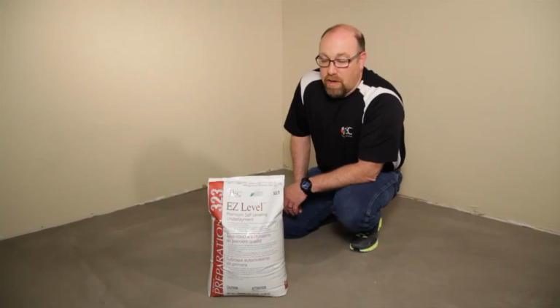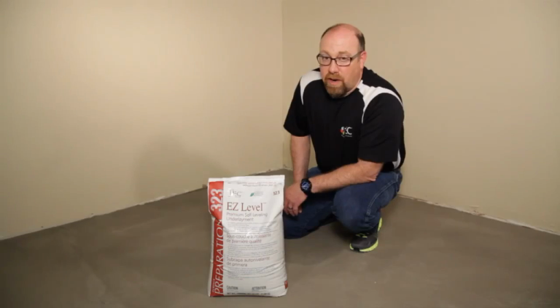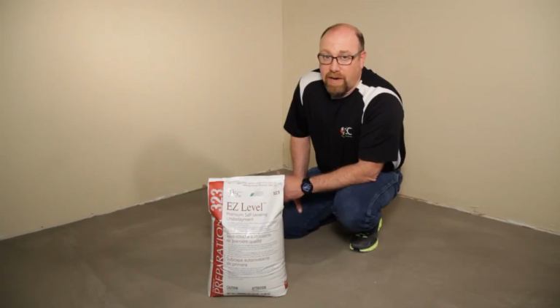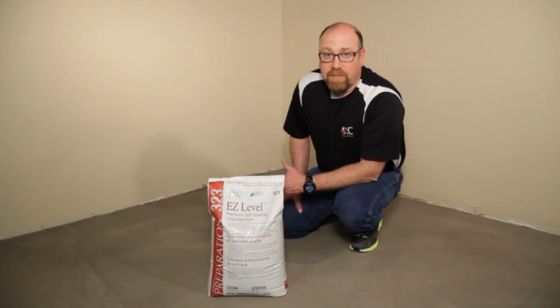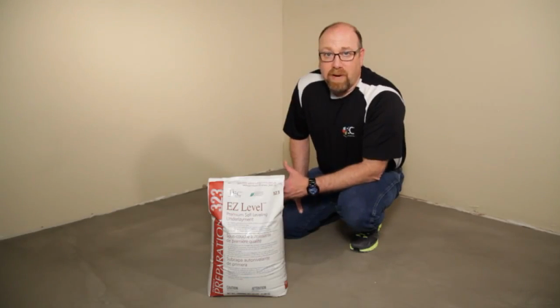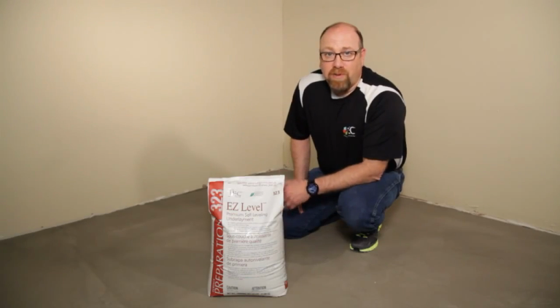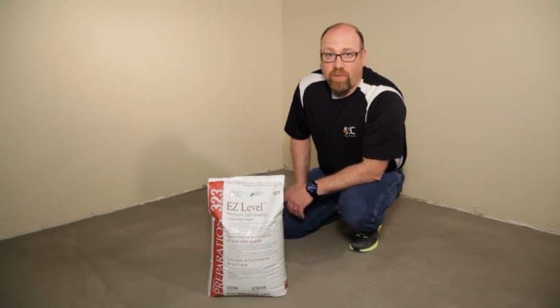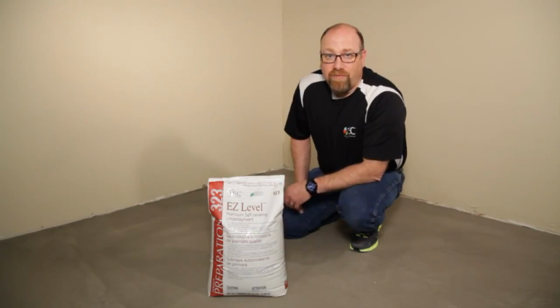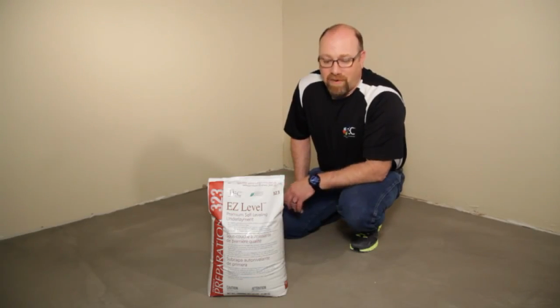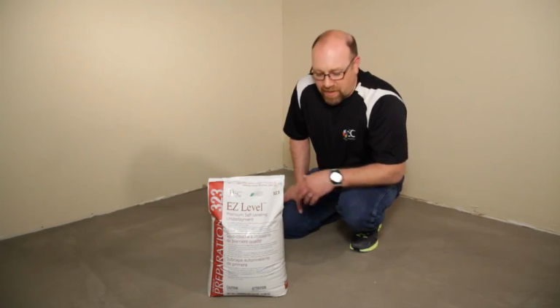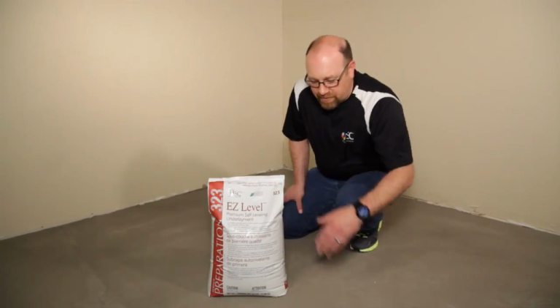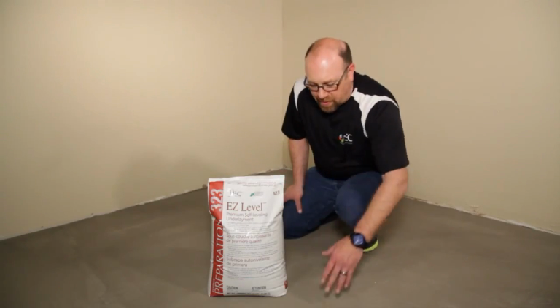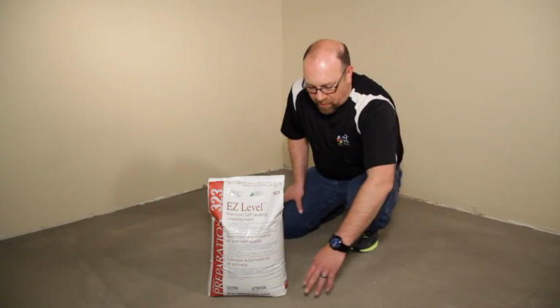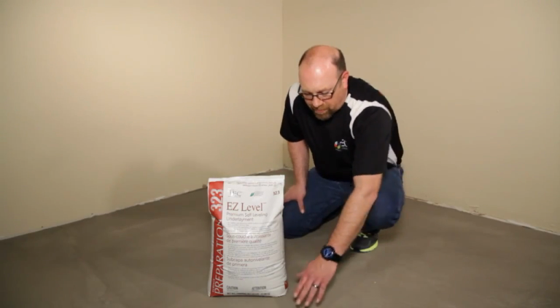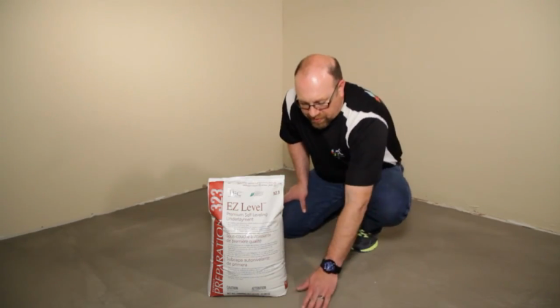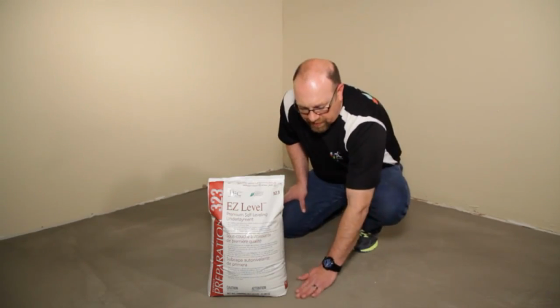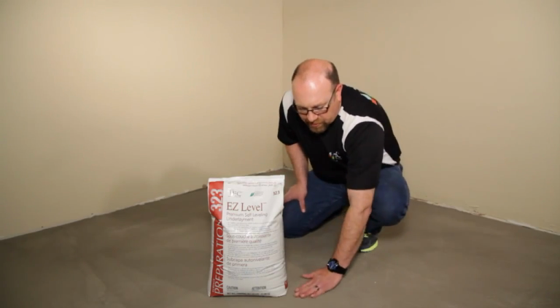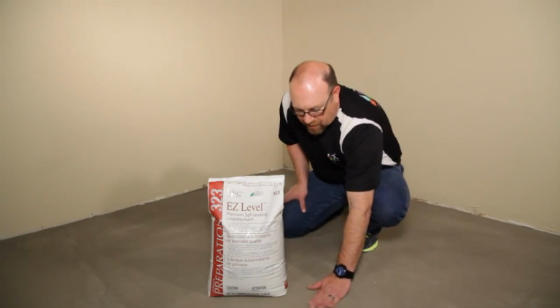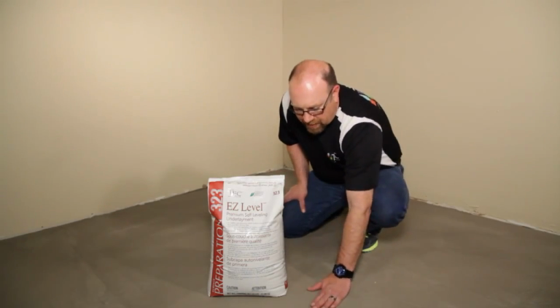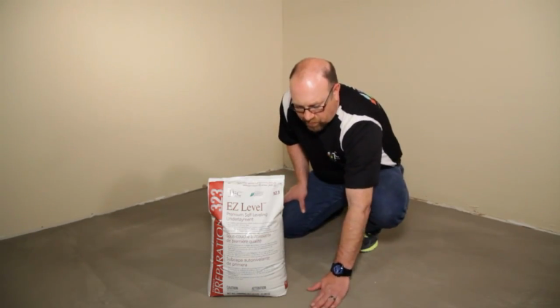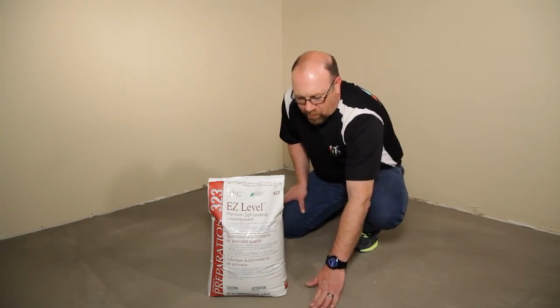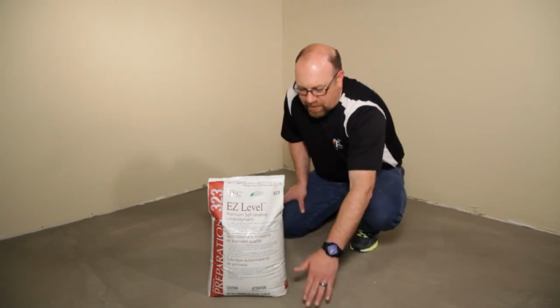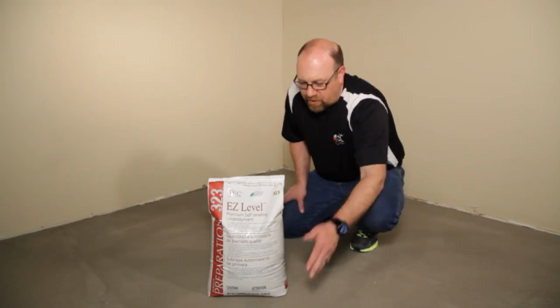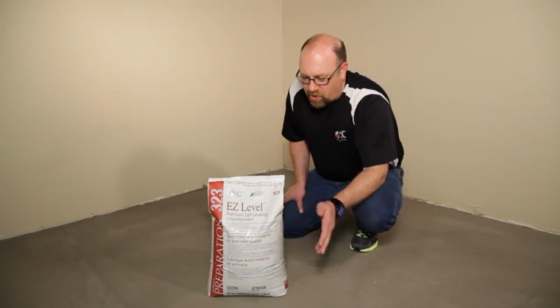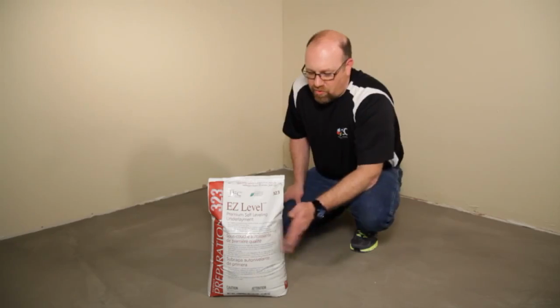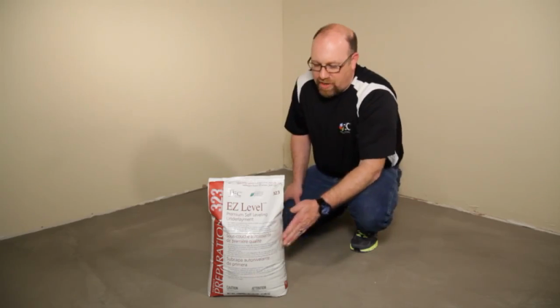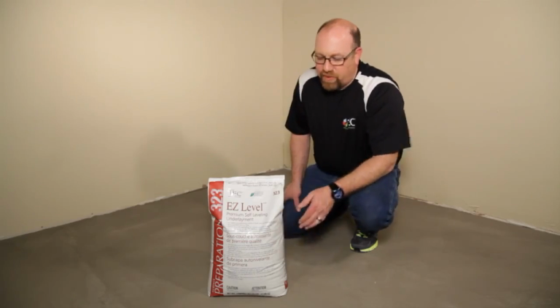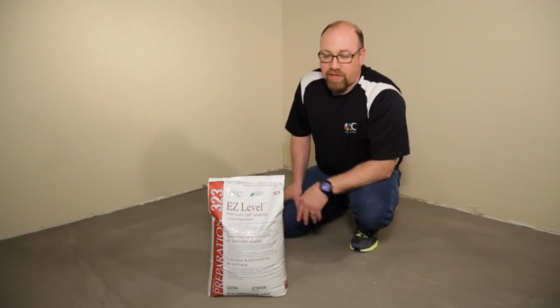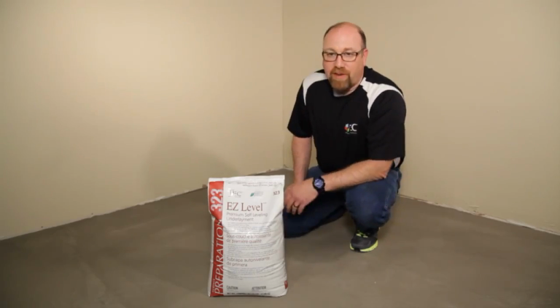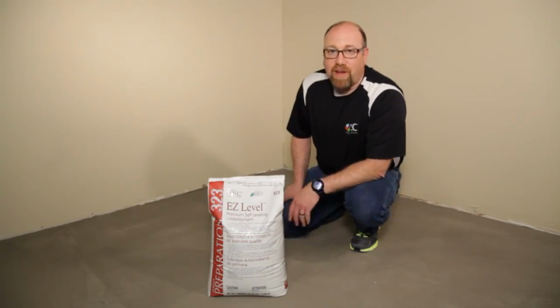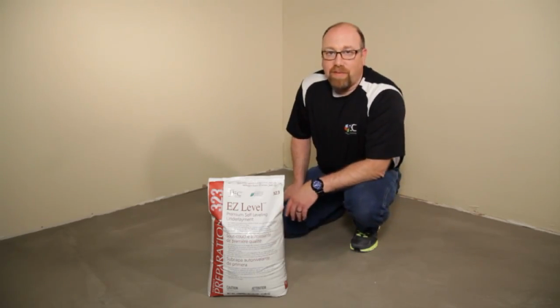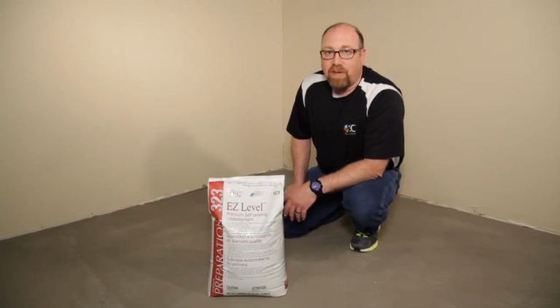It's been almost 45 minutes and our primer is nice and dry. We're ready to go ahead with our self-leveler.